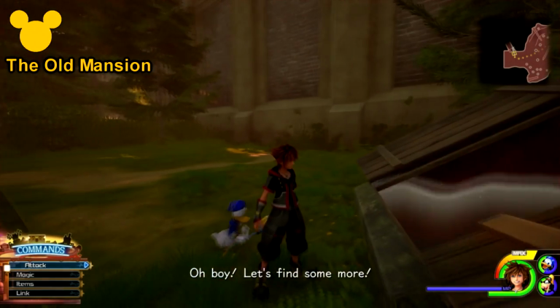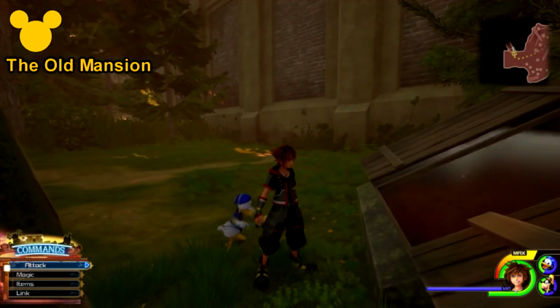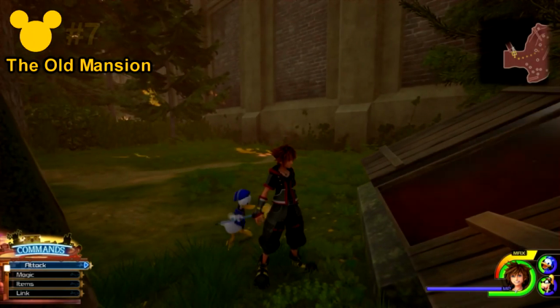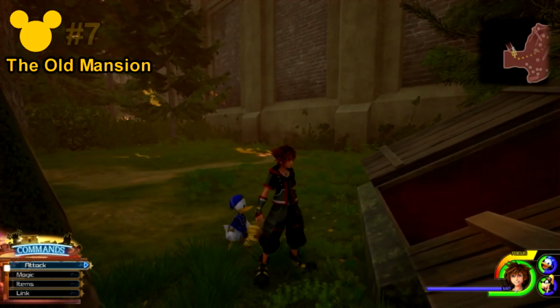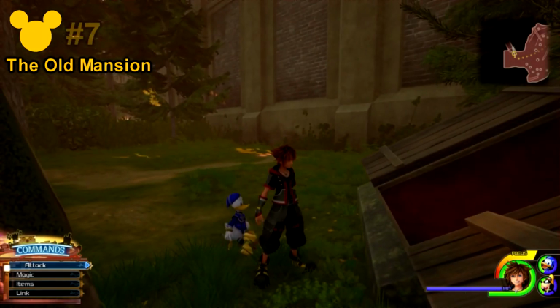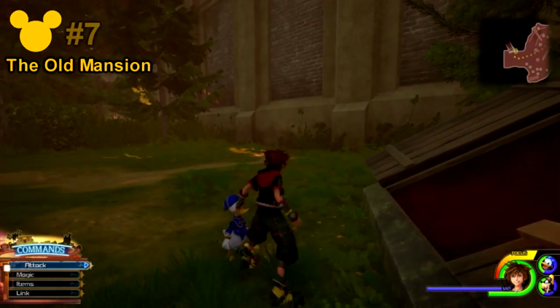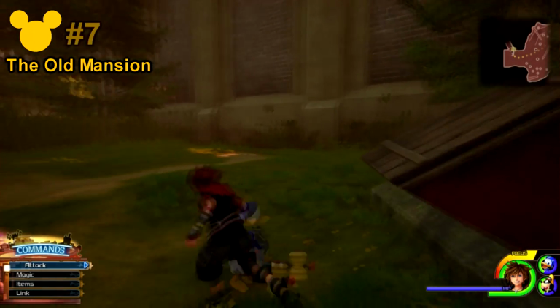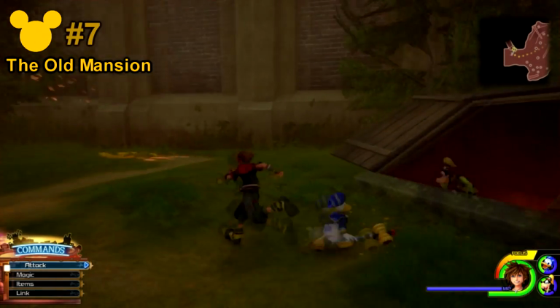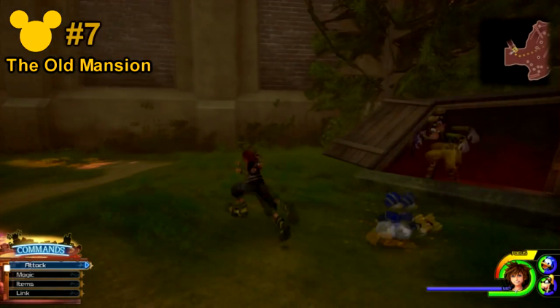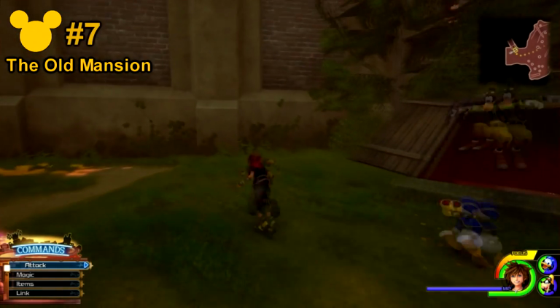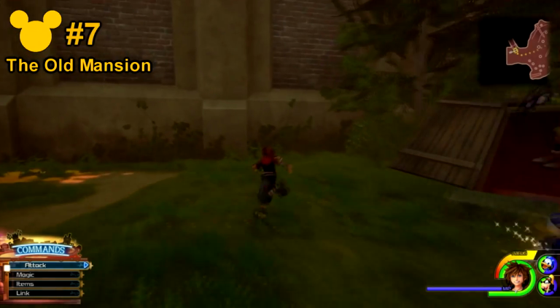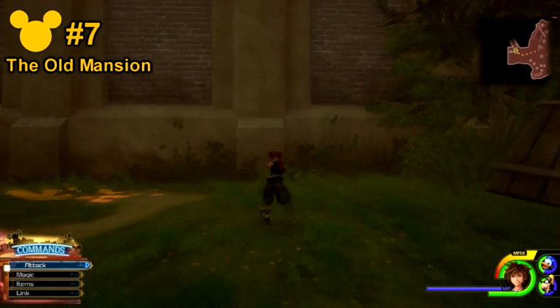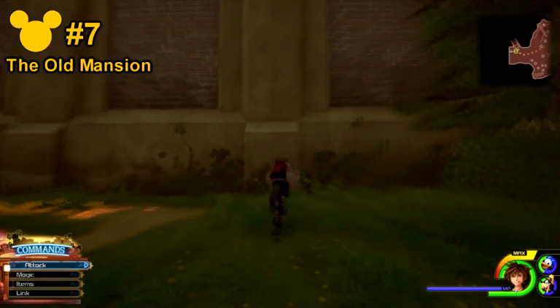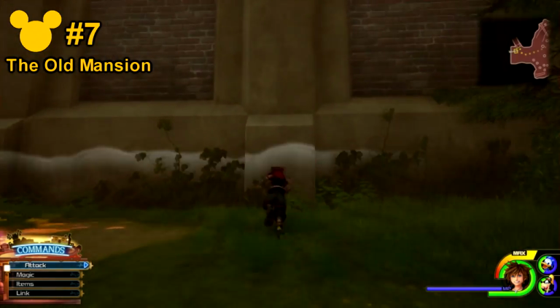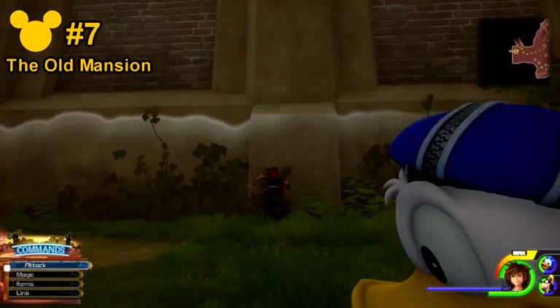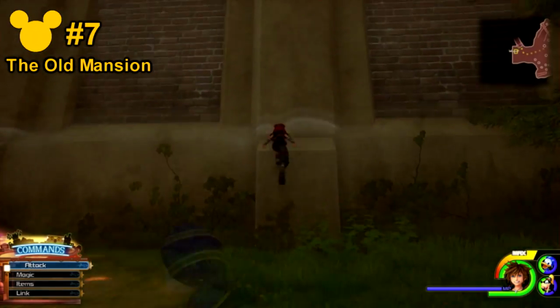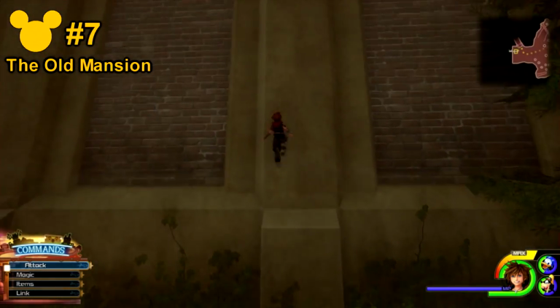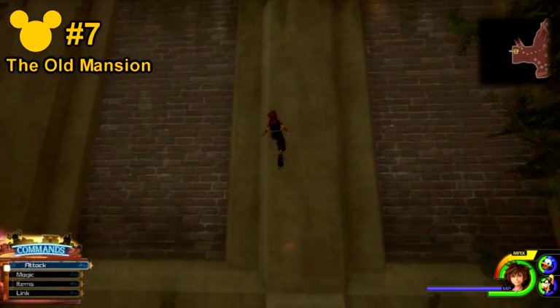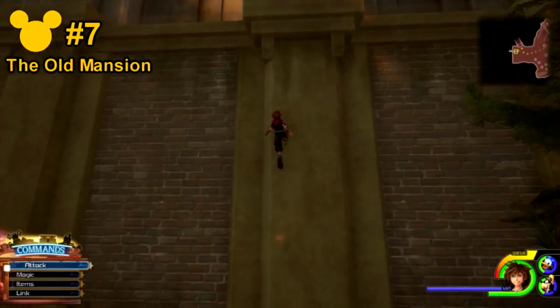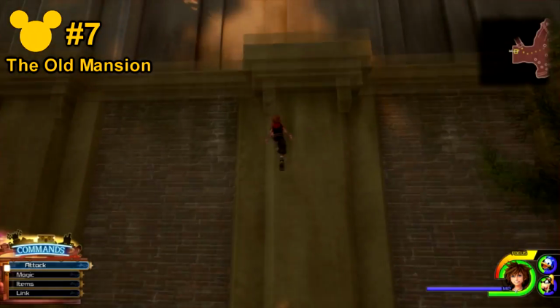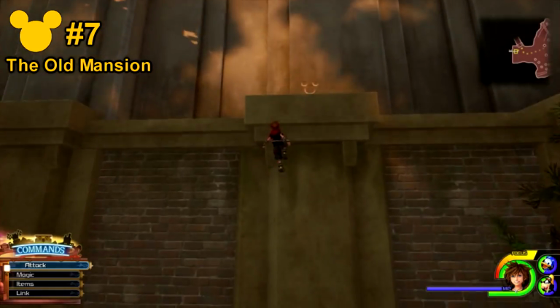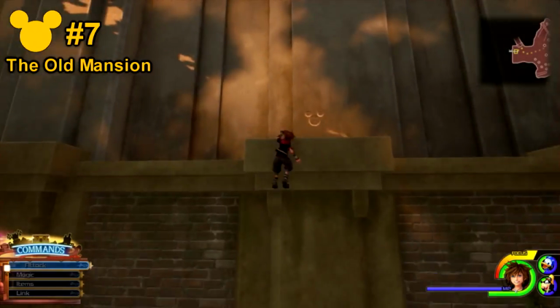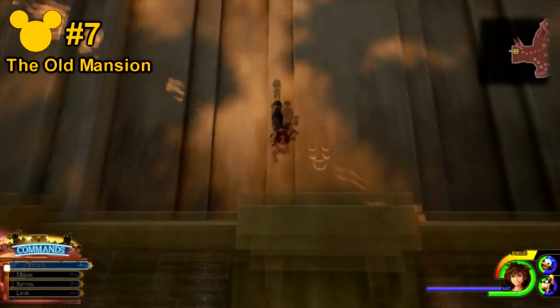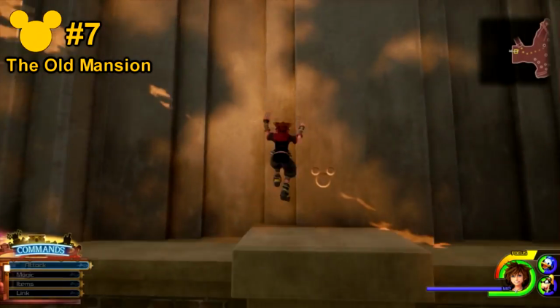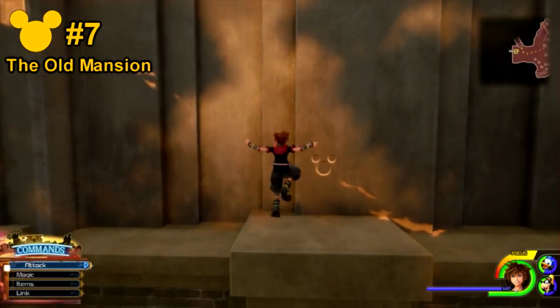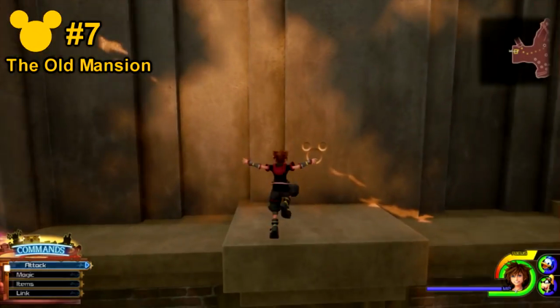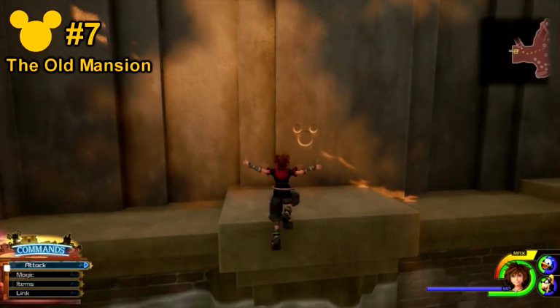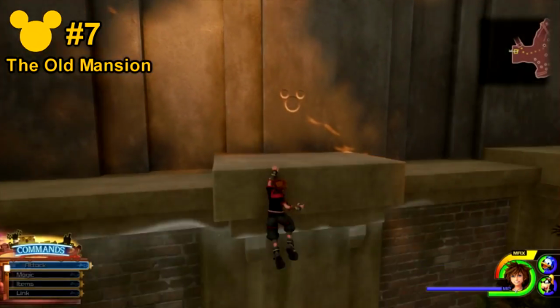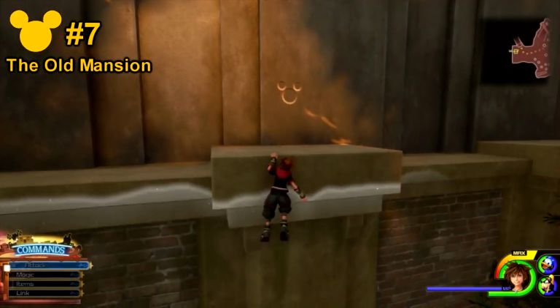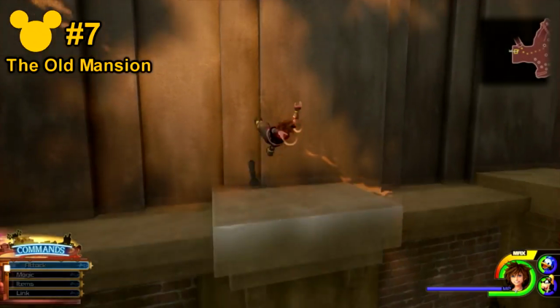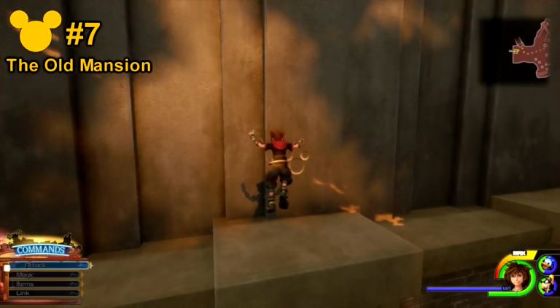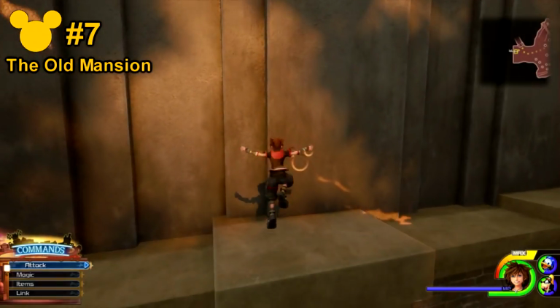From there, go to the right hand side and climb up the walls, and directly in front of you, you will see lucky emblem number 7.